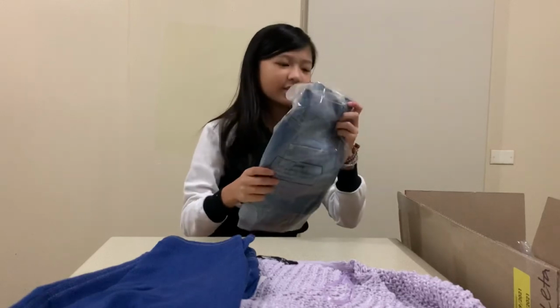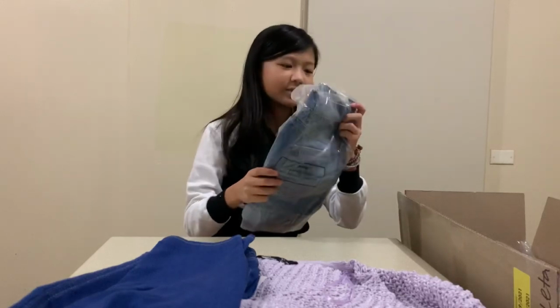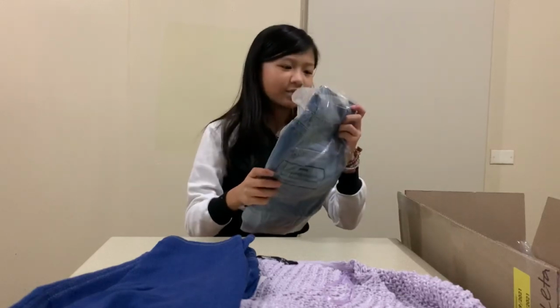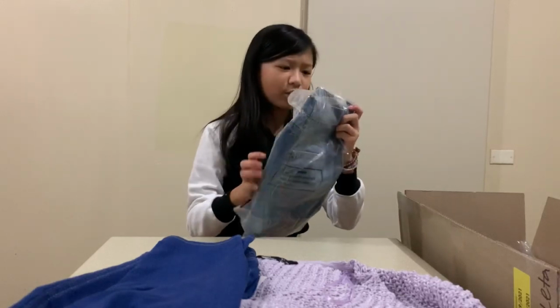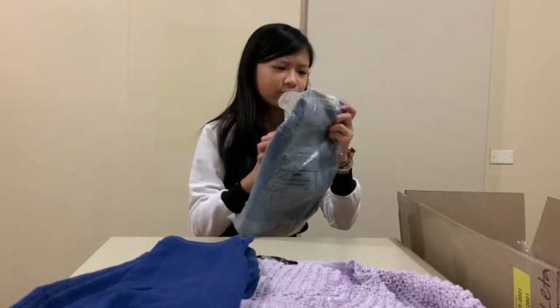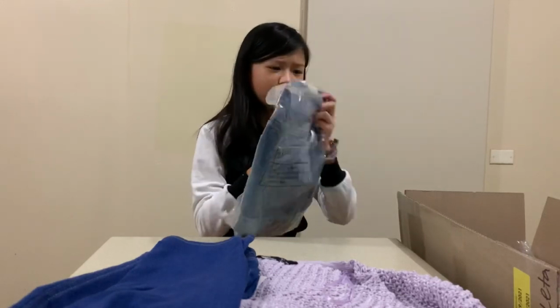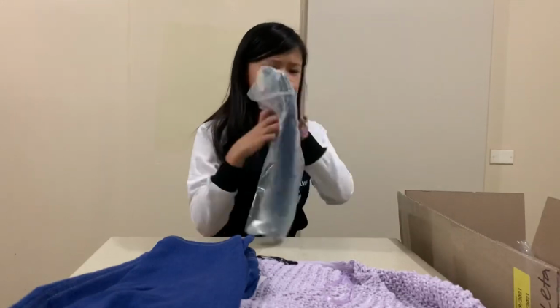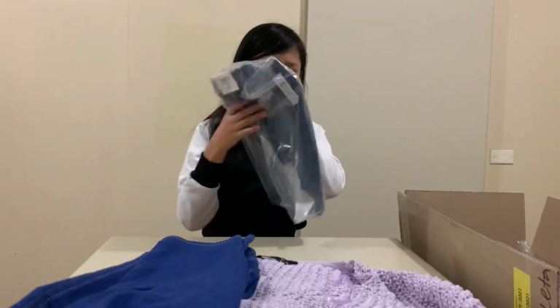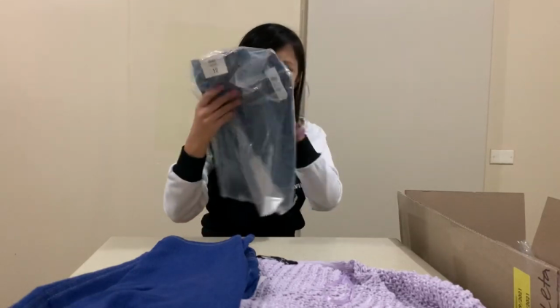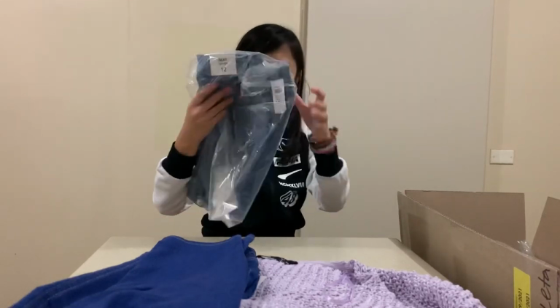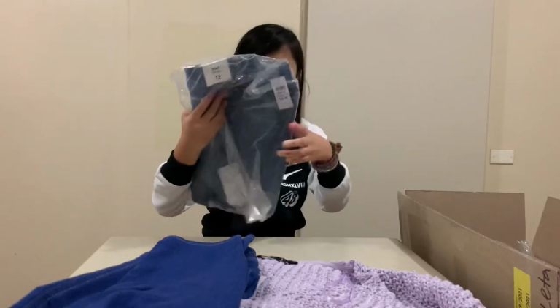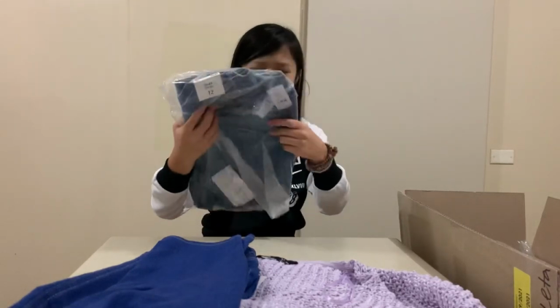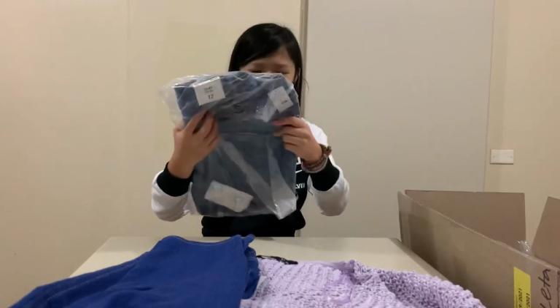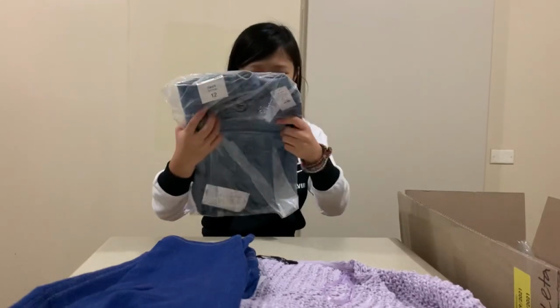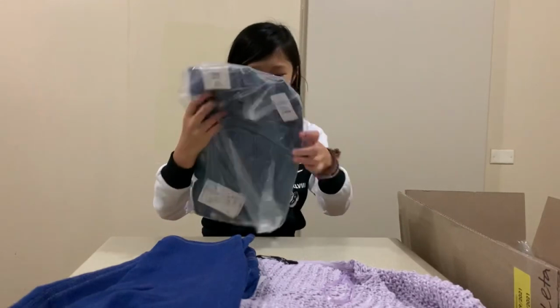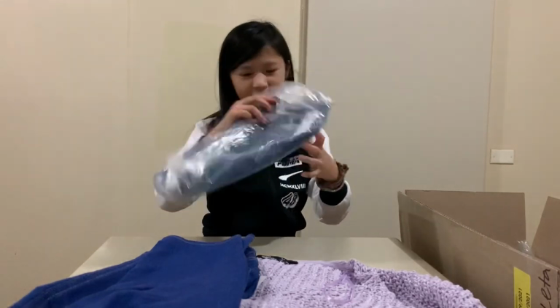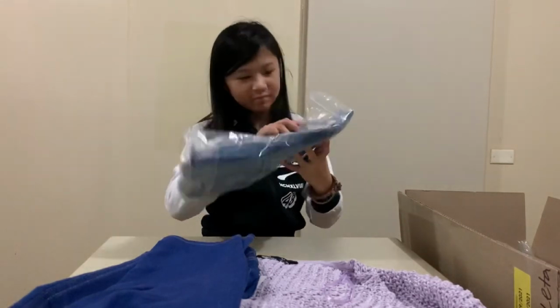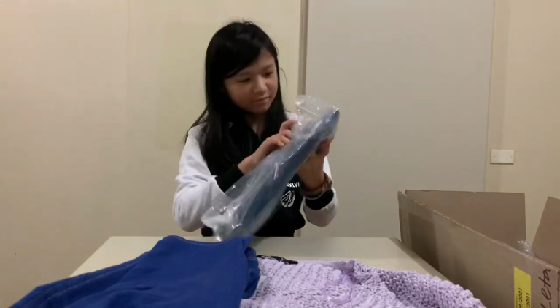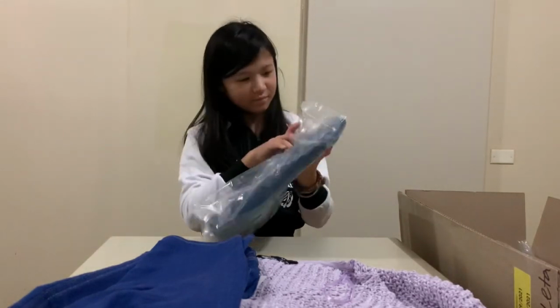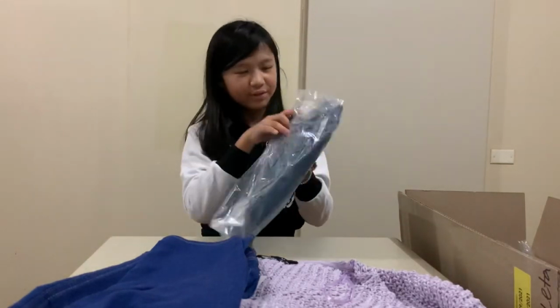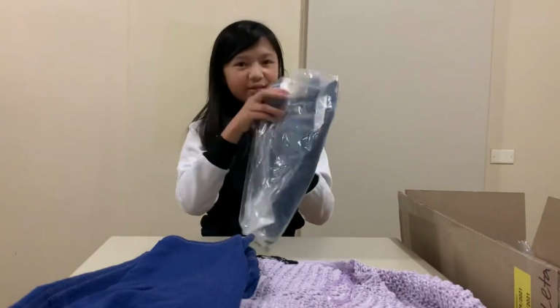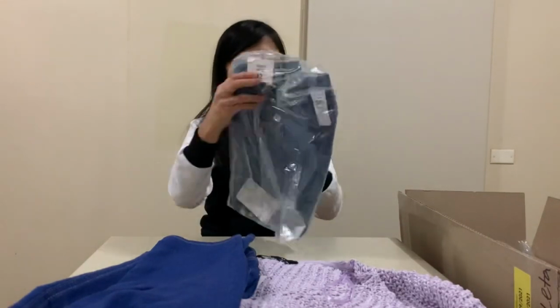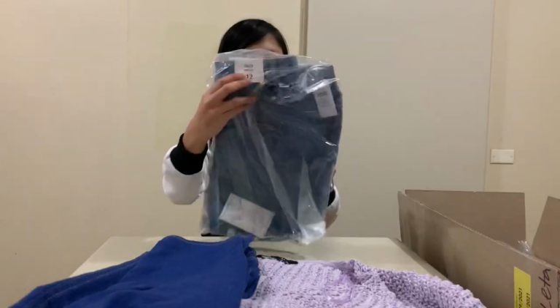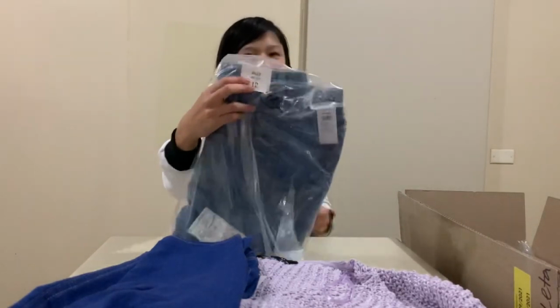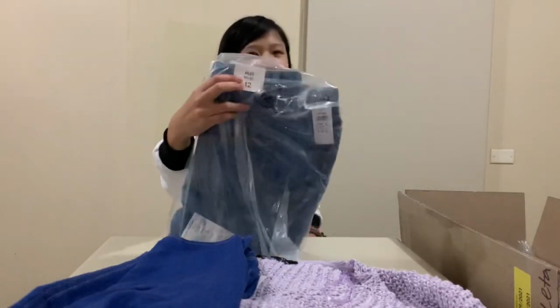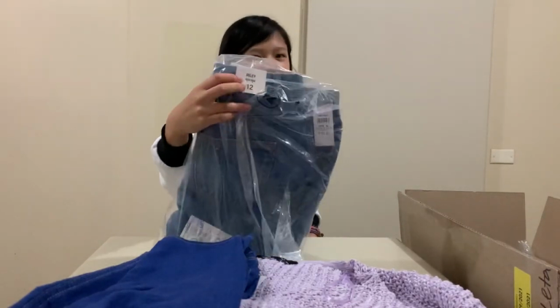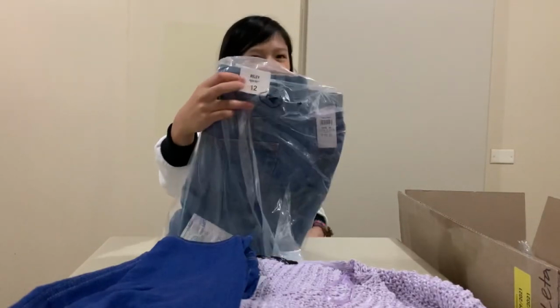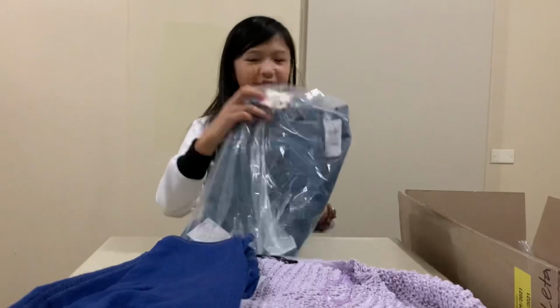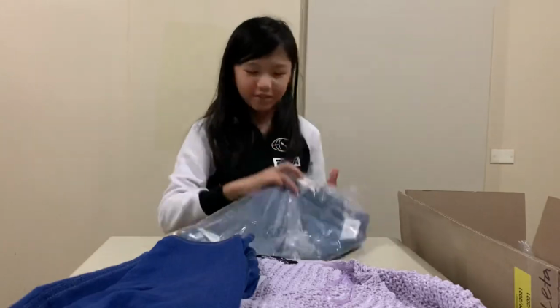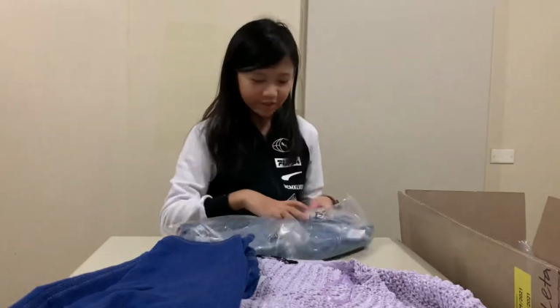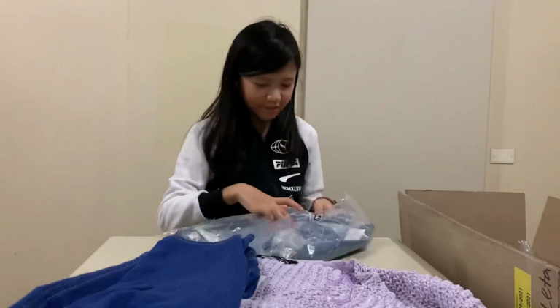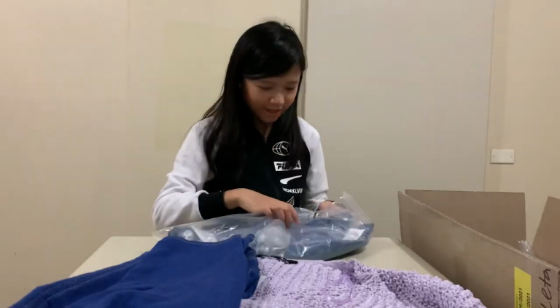Right, high rise — that's what it says right here on the tag.